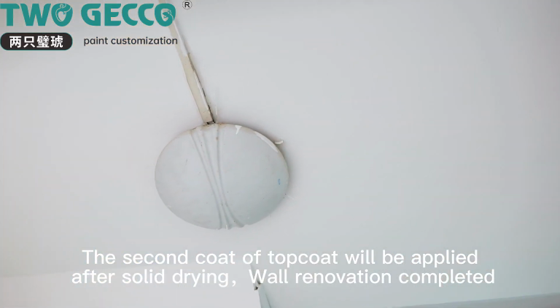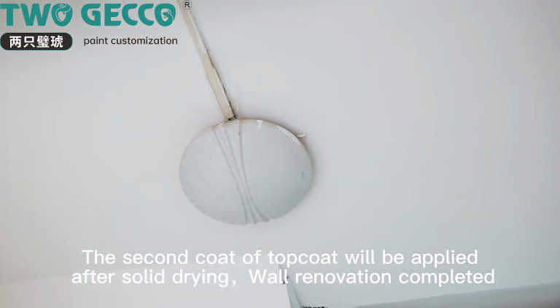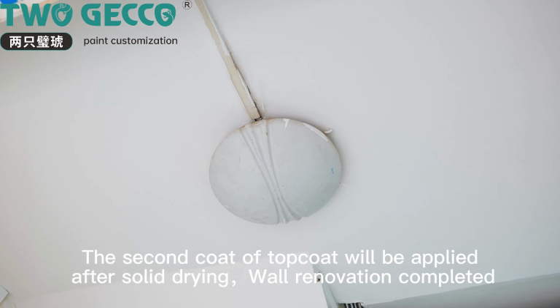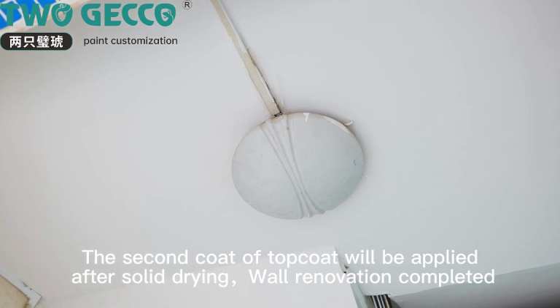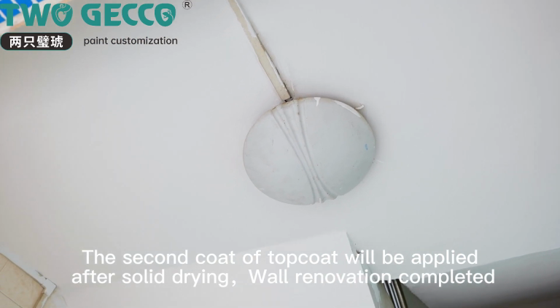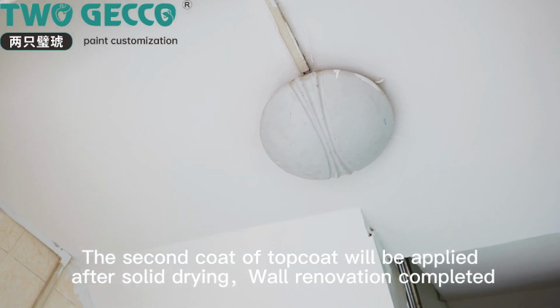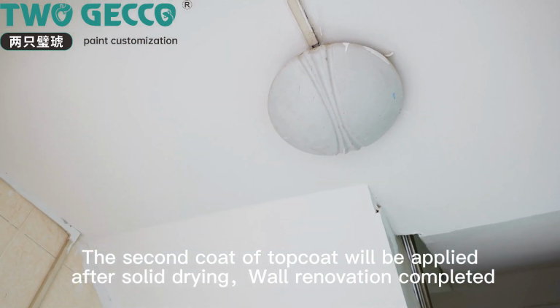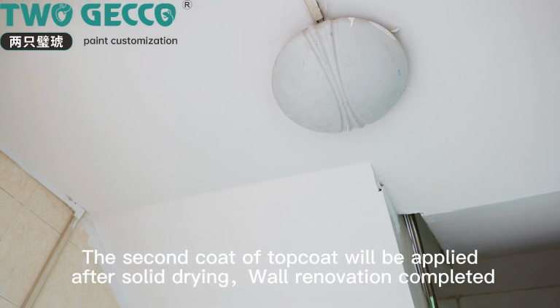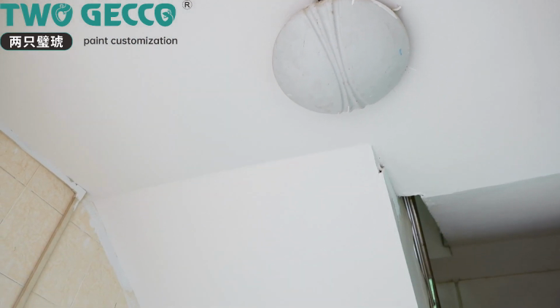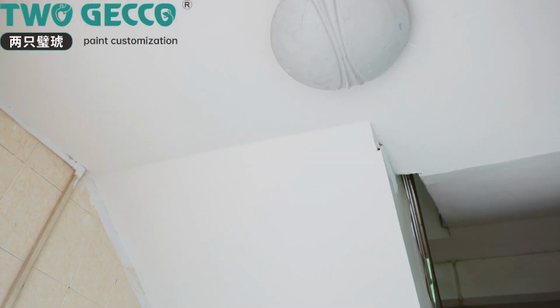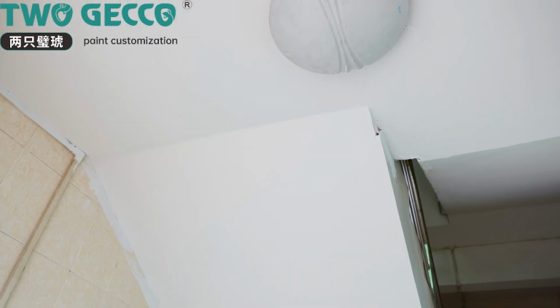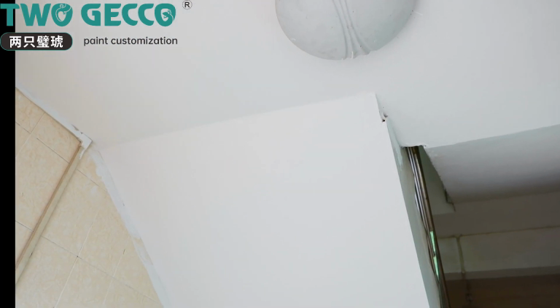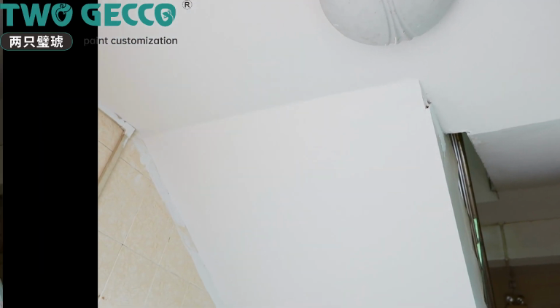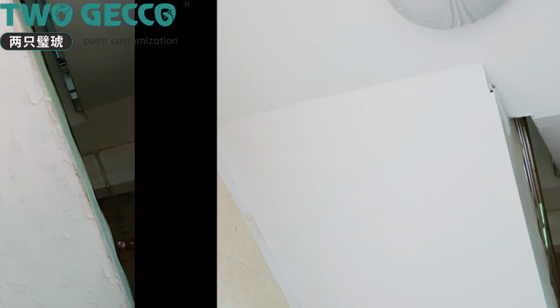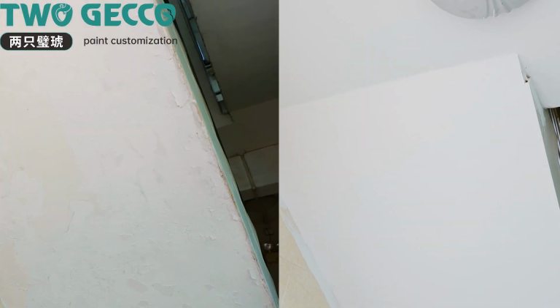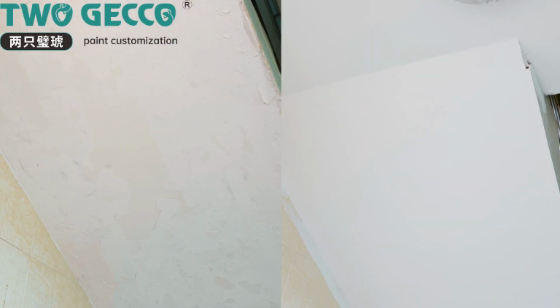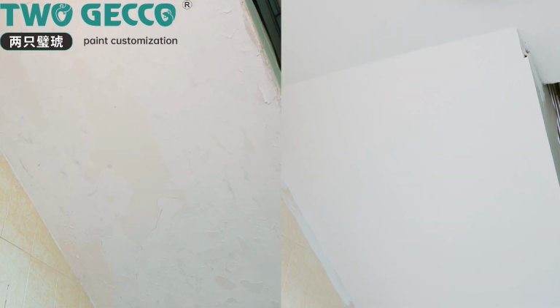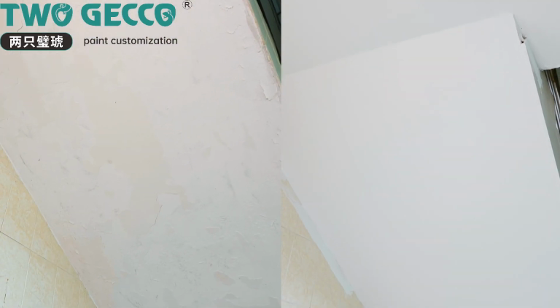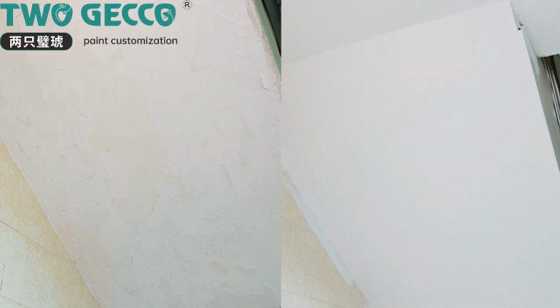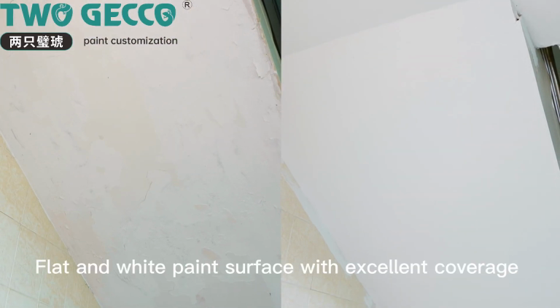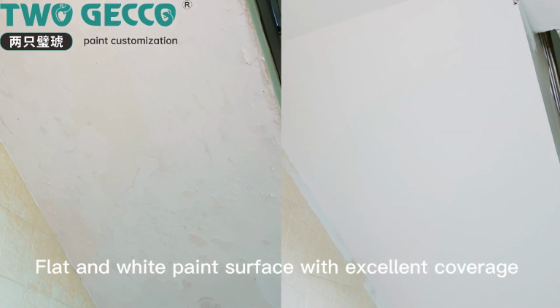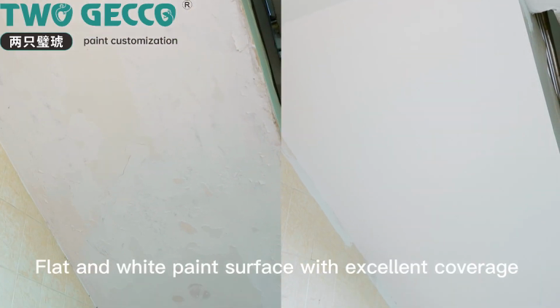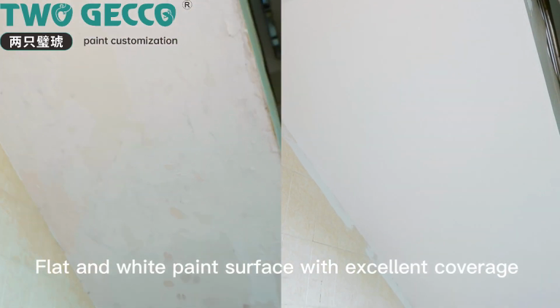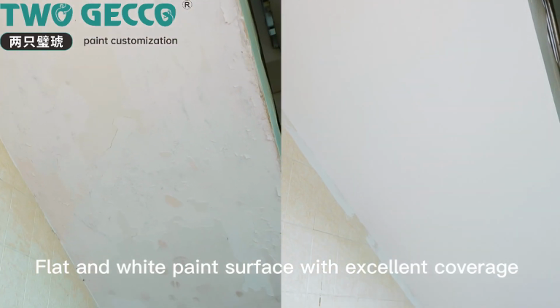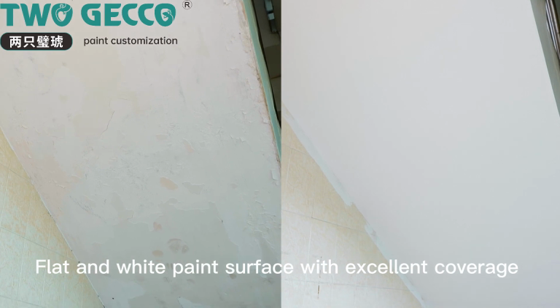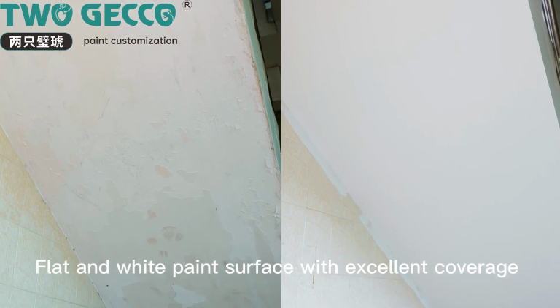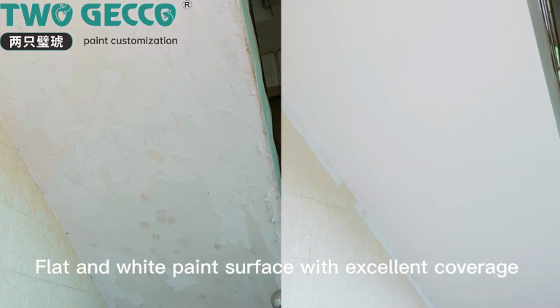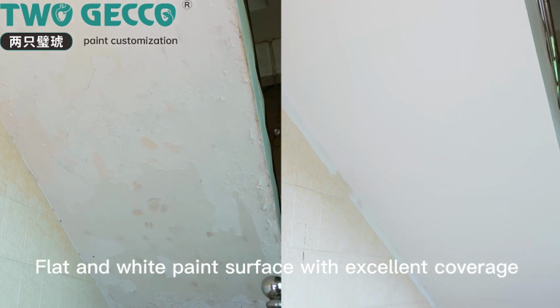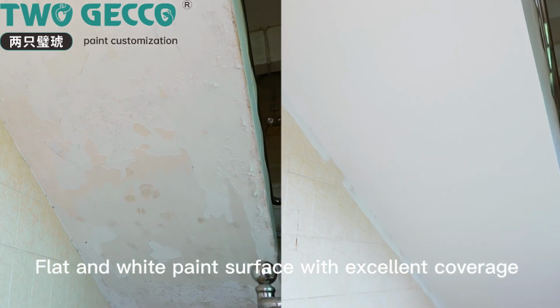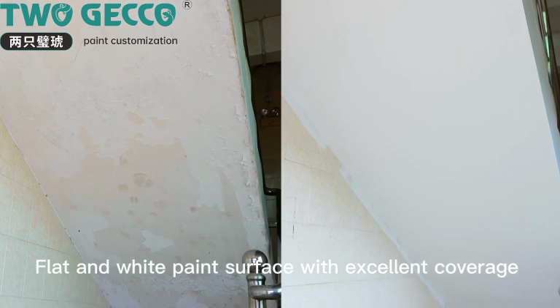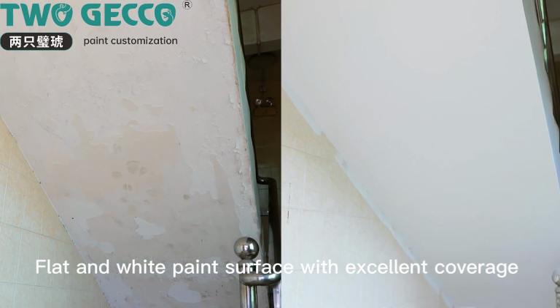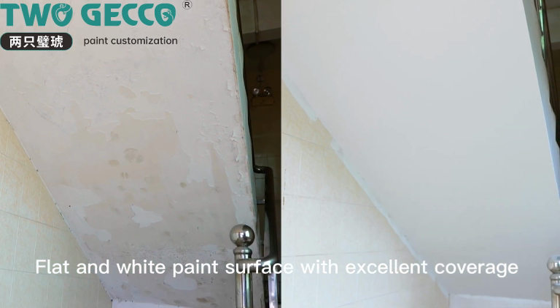Wall renovation is now completed. The result is a flat, white paint surface with excellent coverage and a smooth, professional finish.